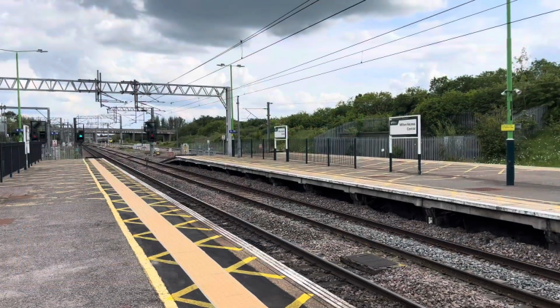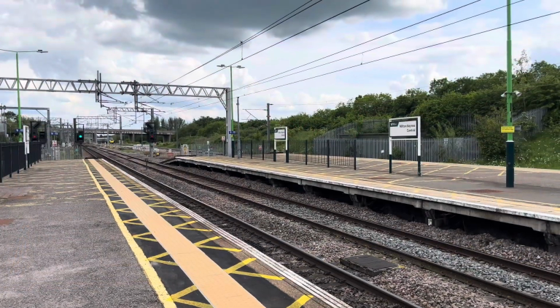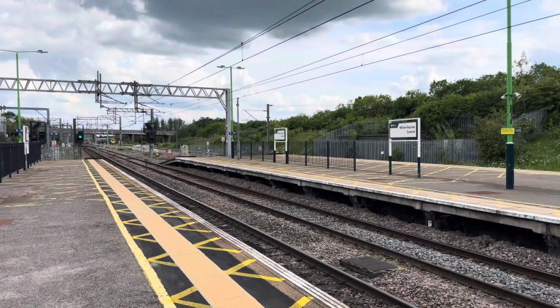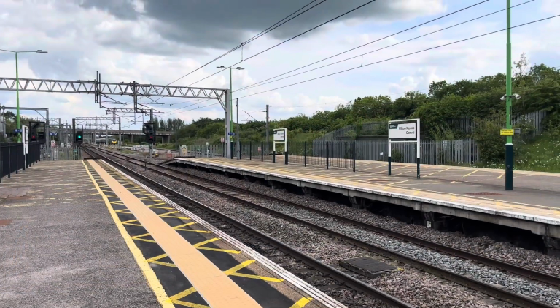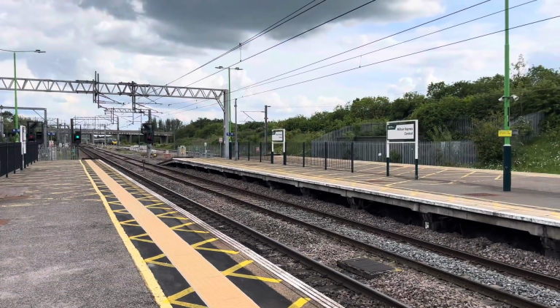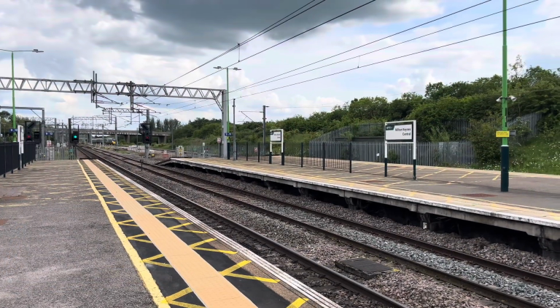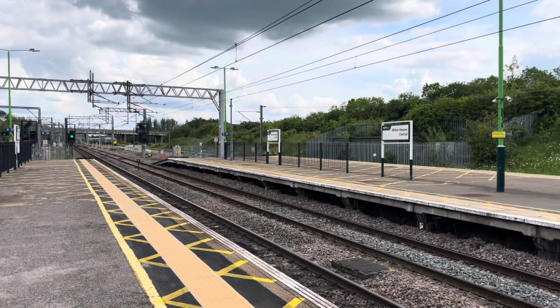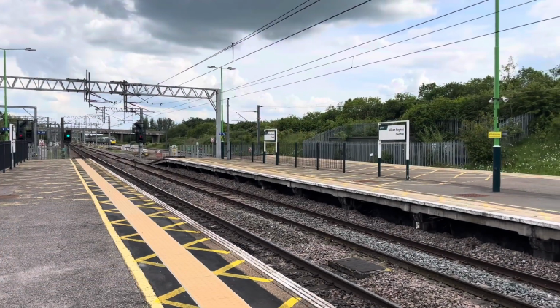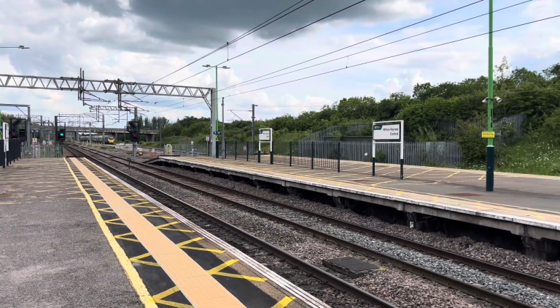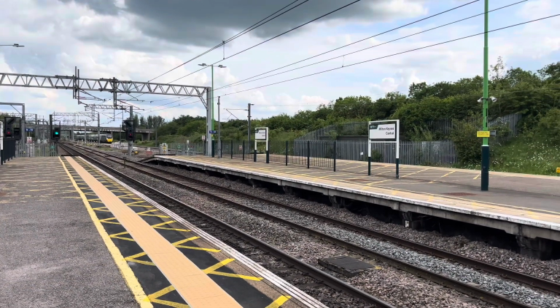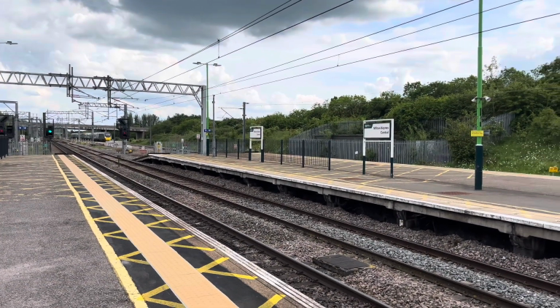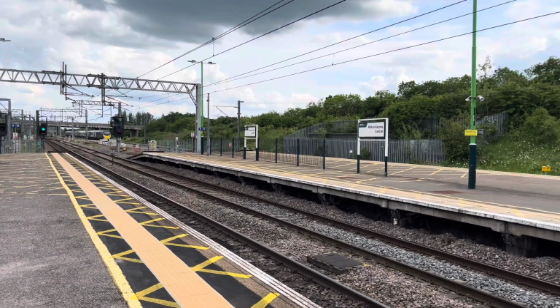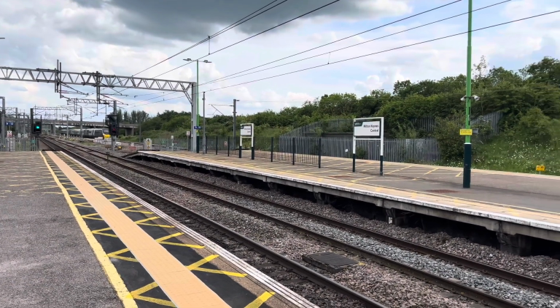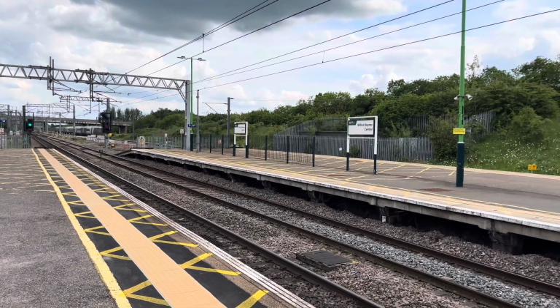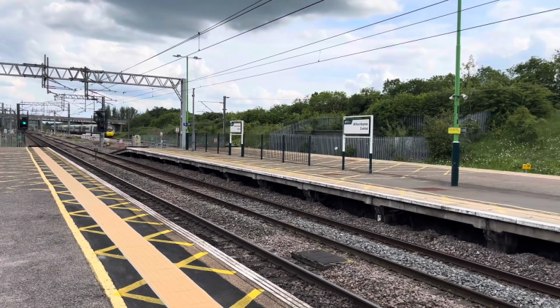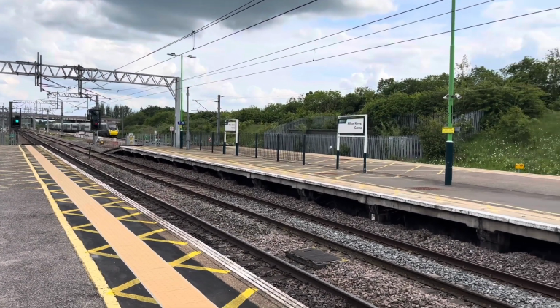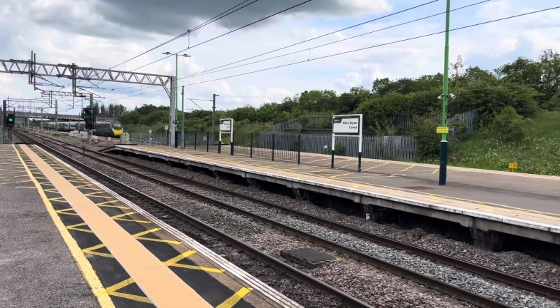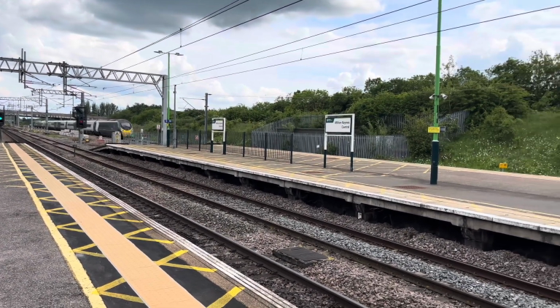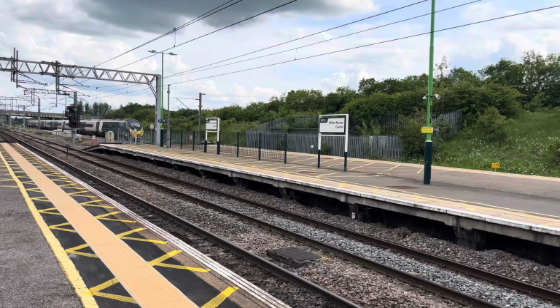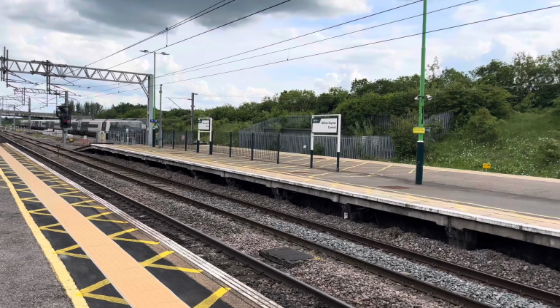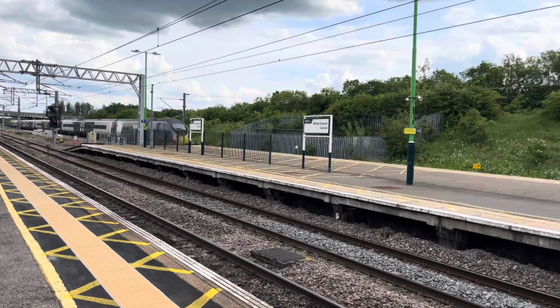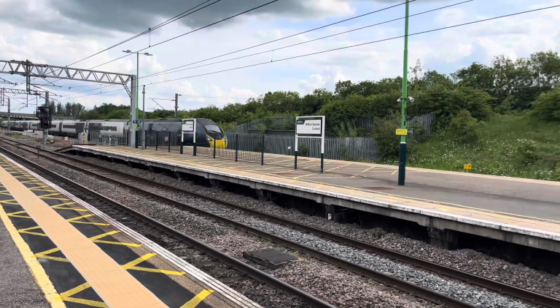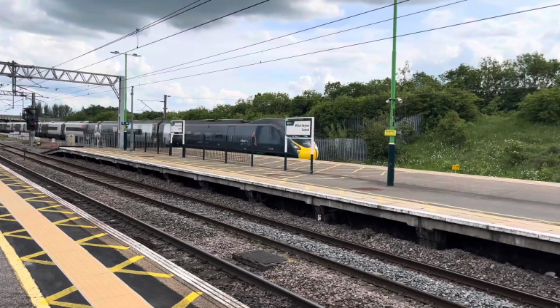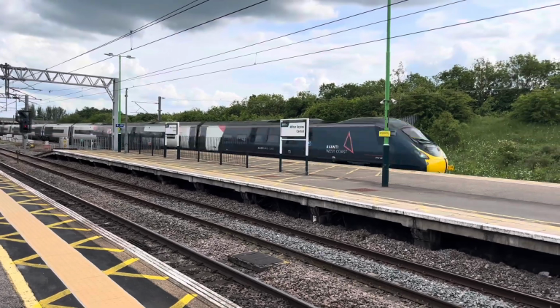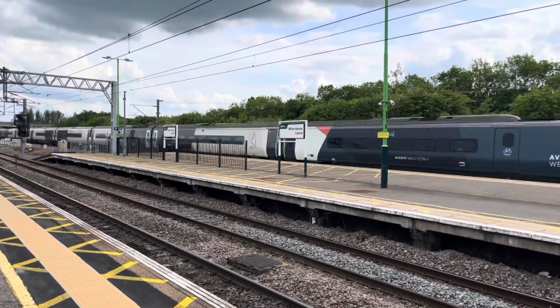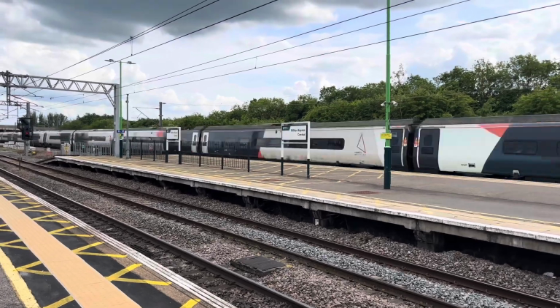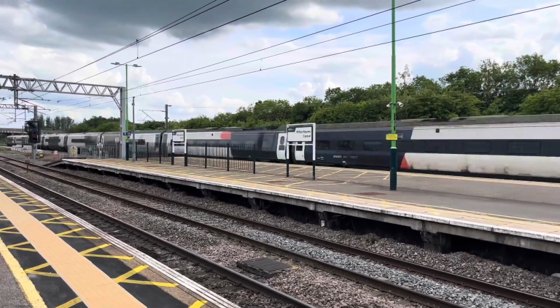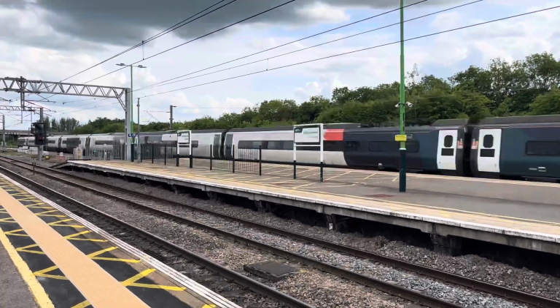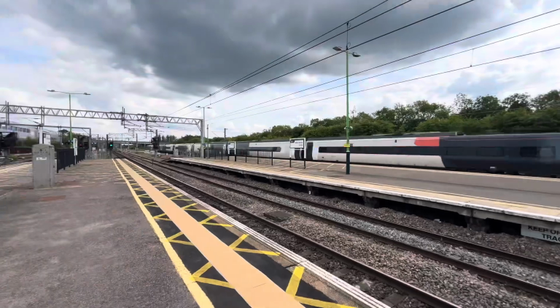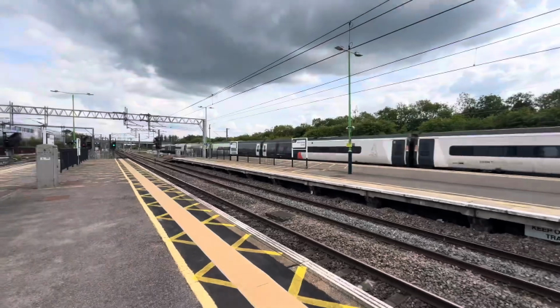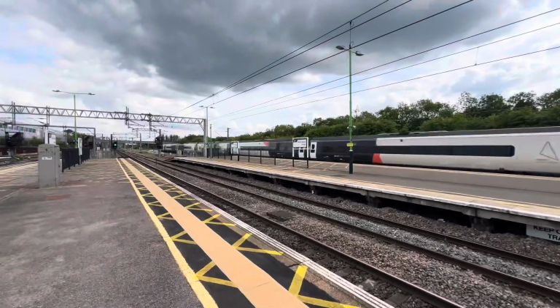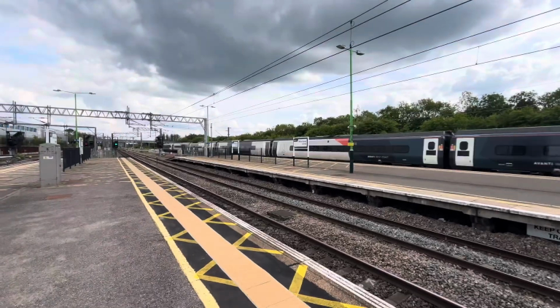Passing through now is going to be an Avanti West Coast service from London Euston to Manchester City, and I will say 390-049.